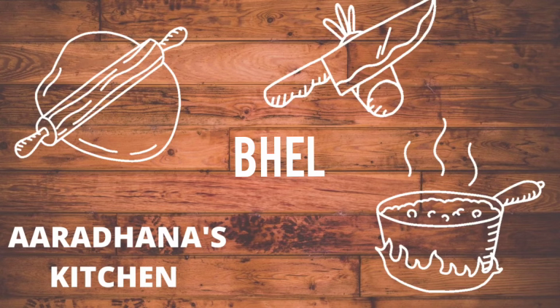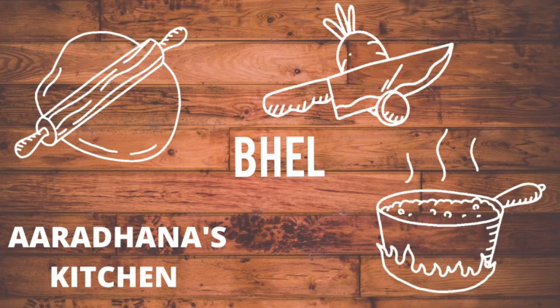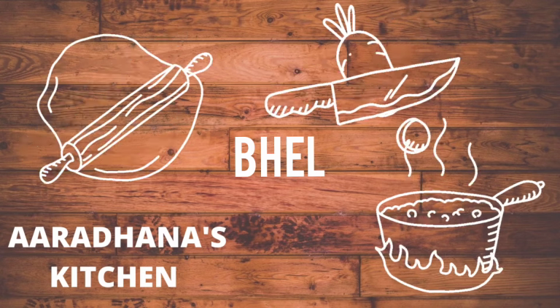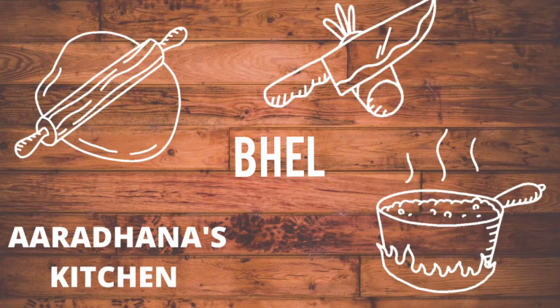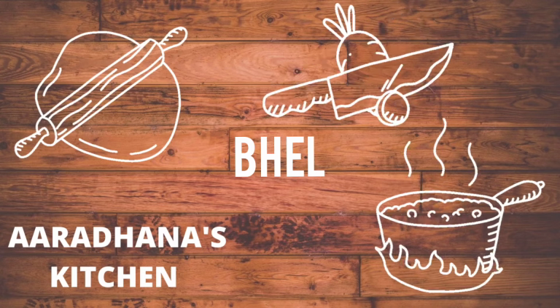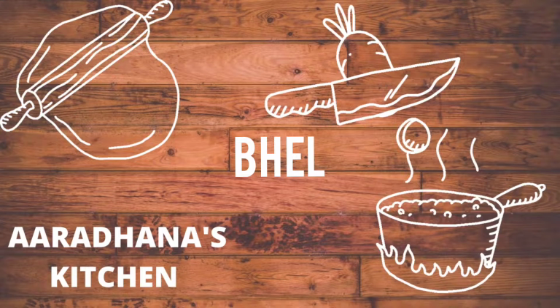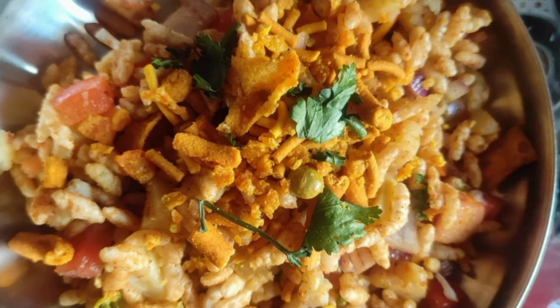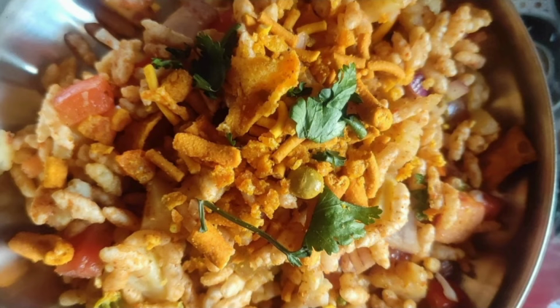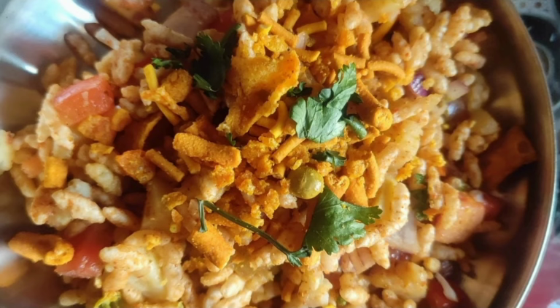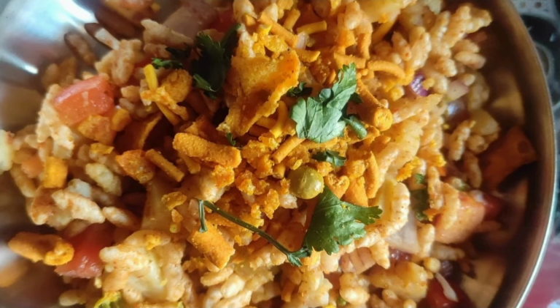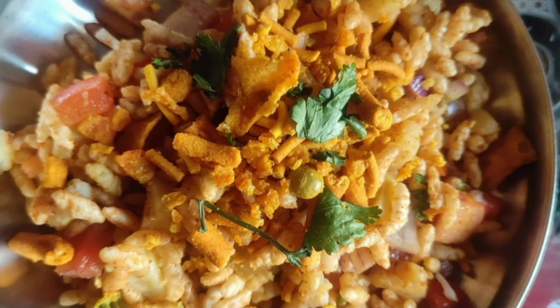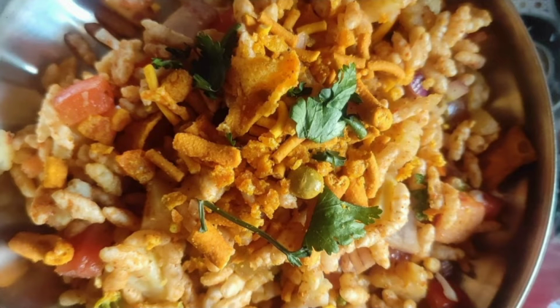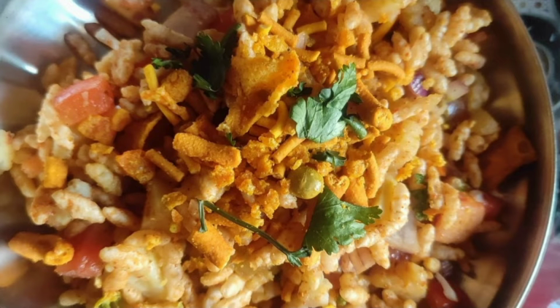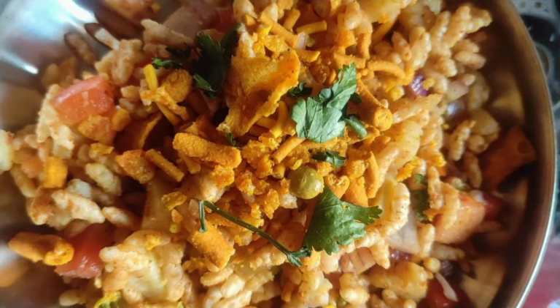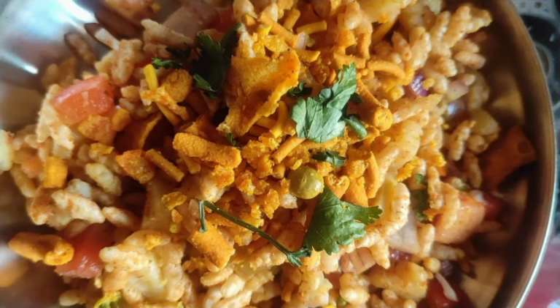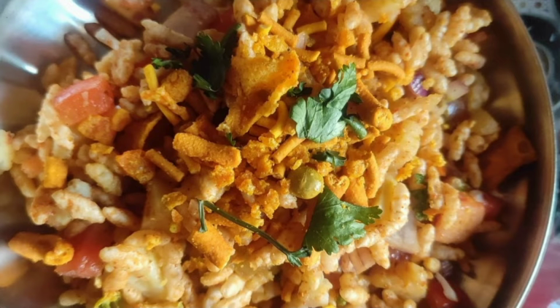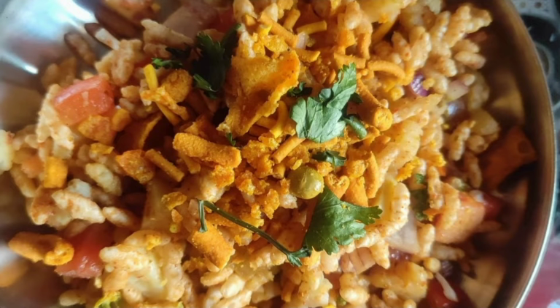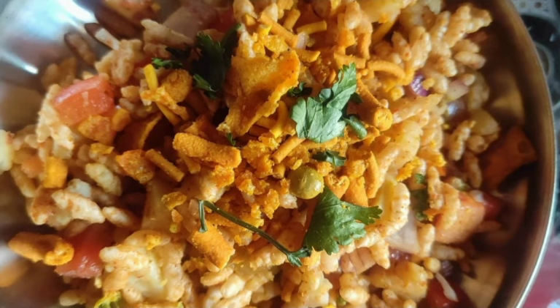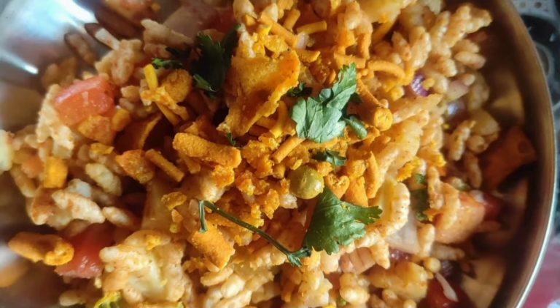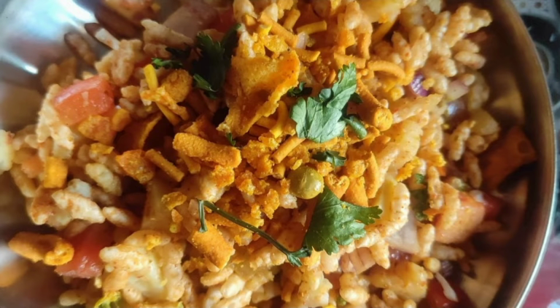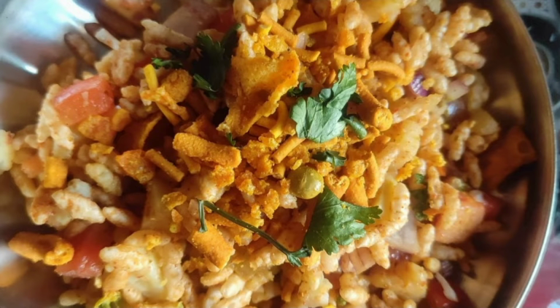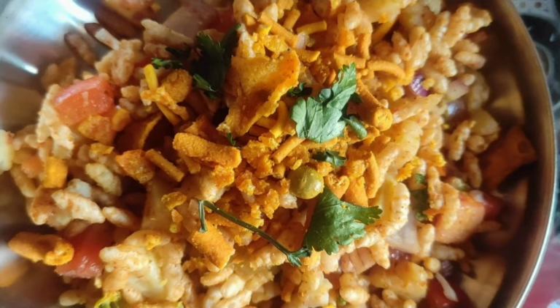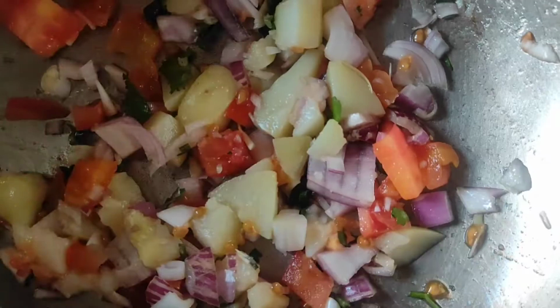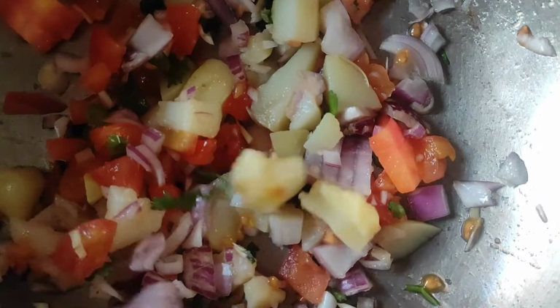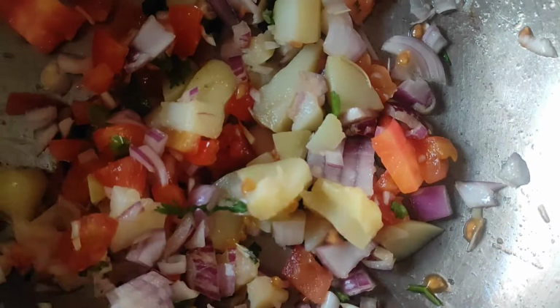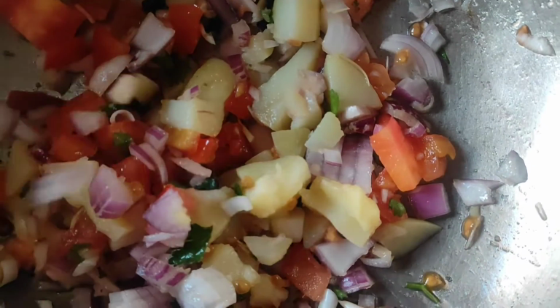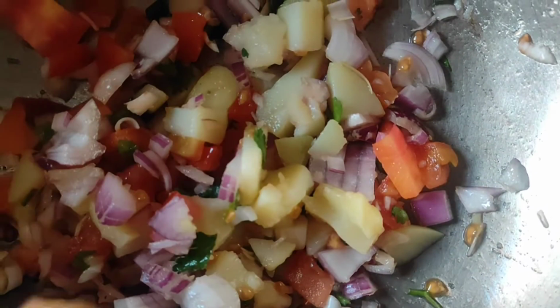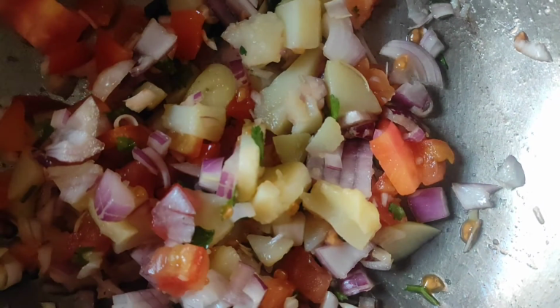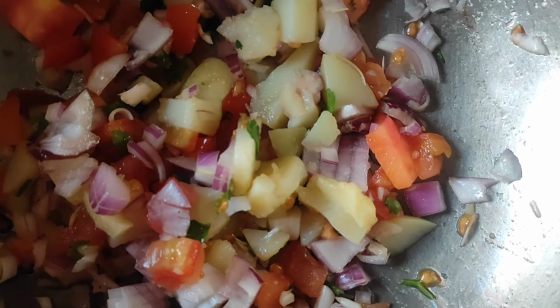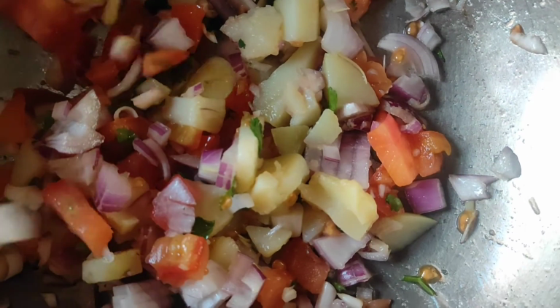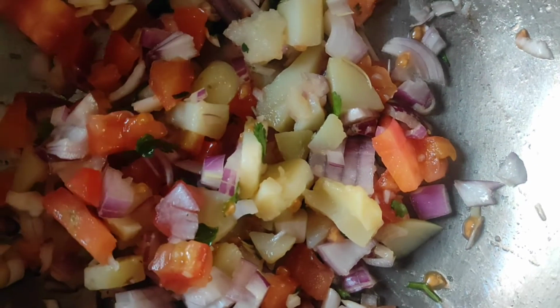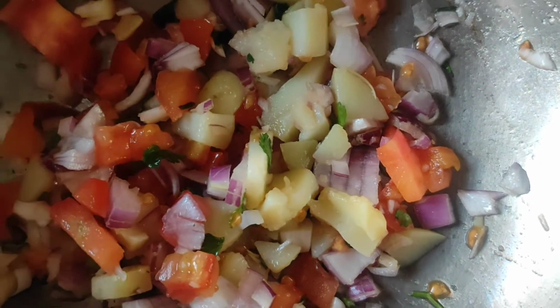Welcome everyone! Today we are going to make instant chatpati bhel. Let's see the recipe.